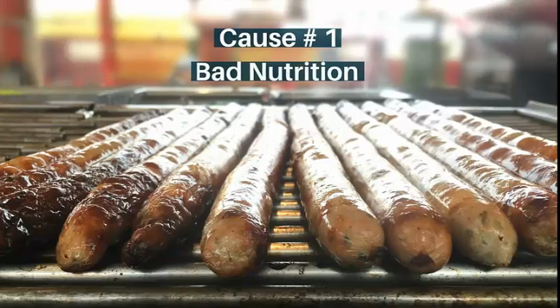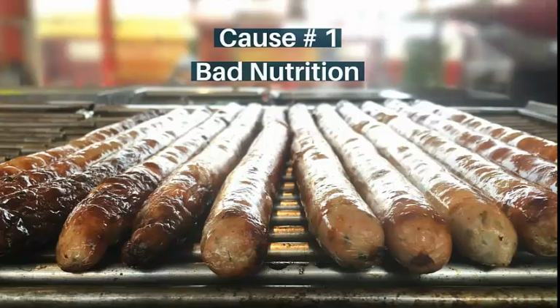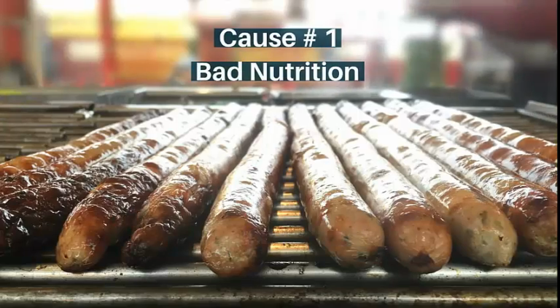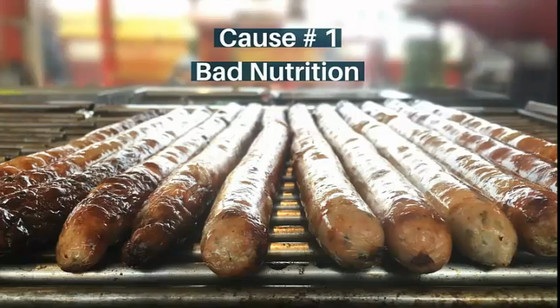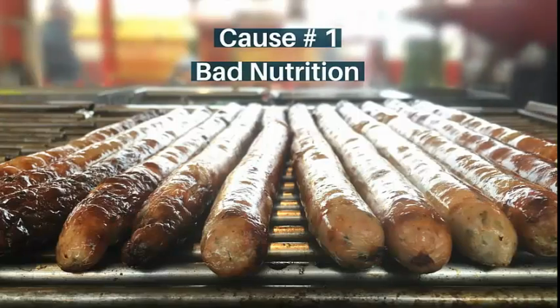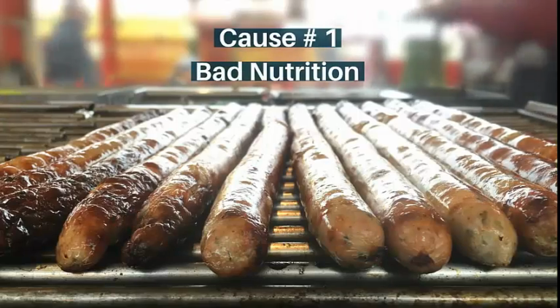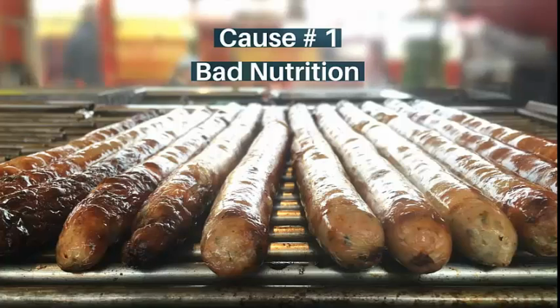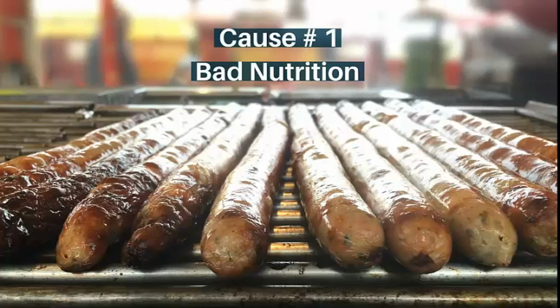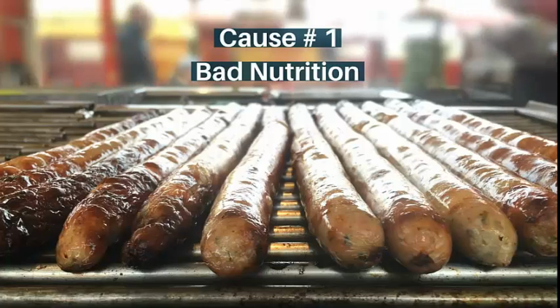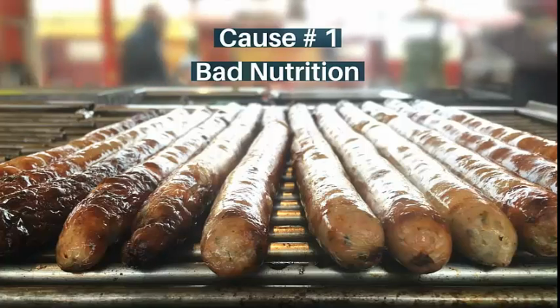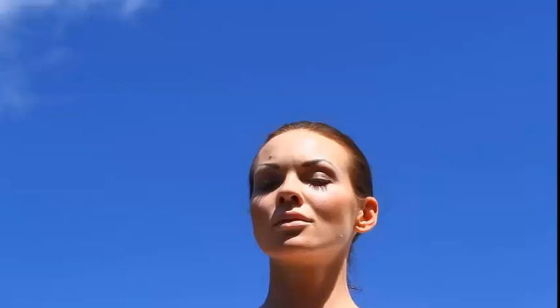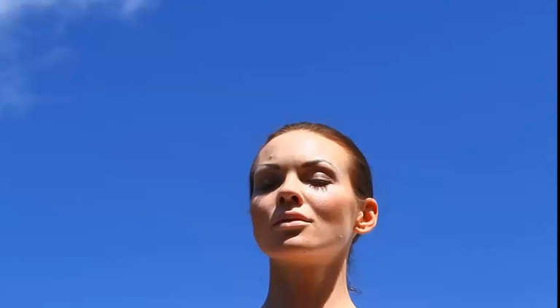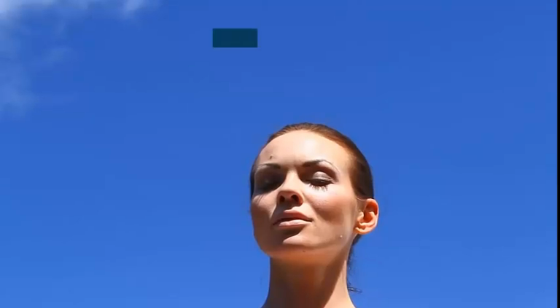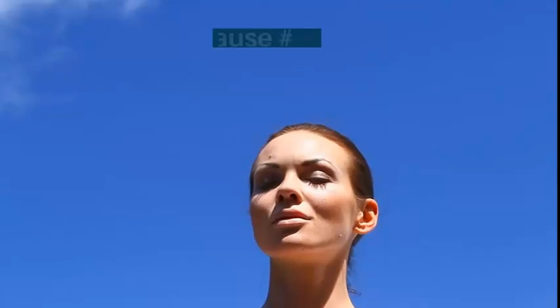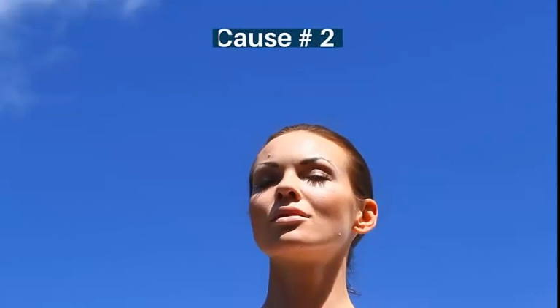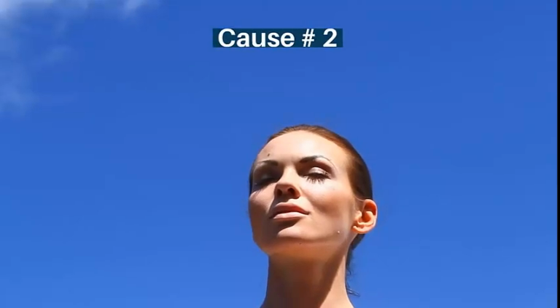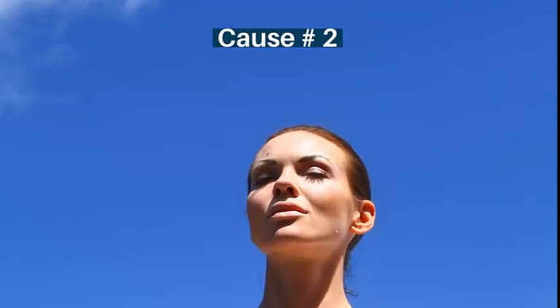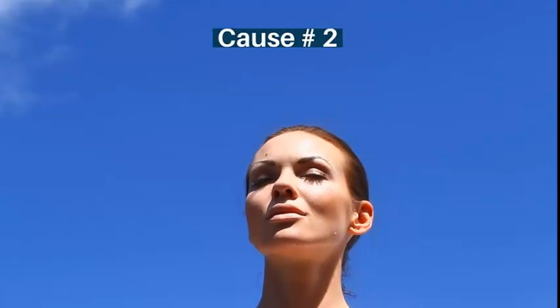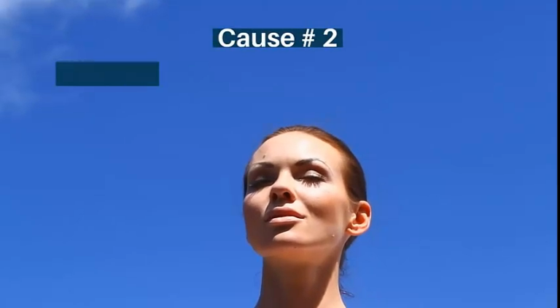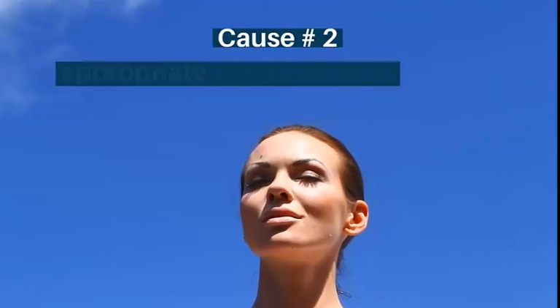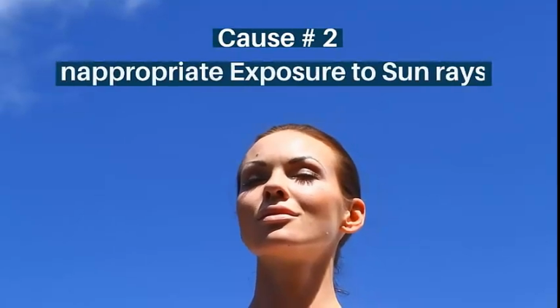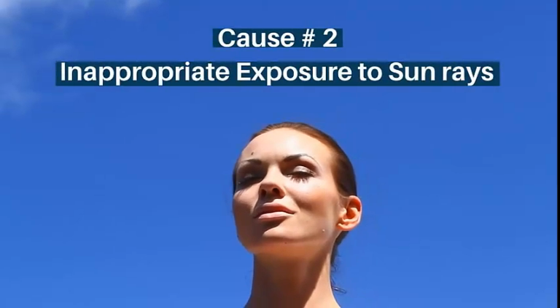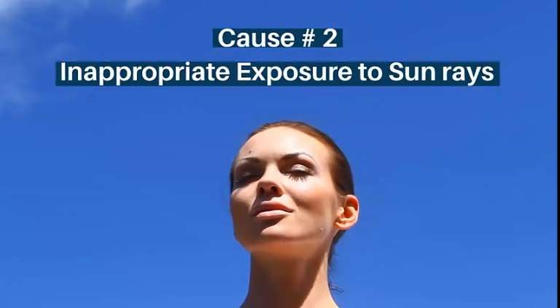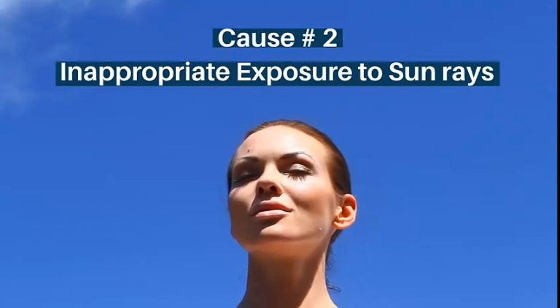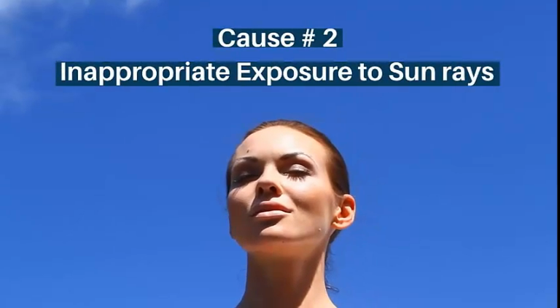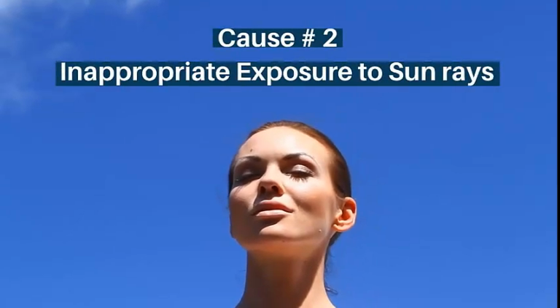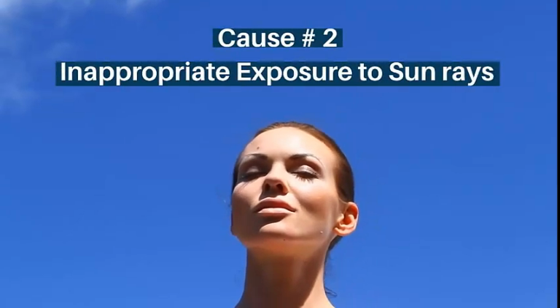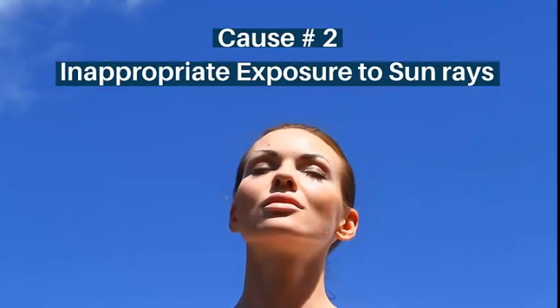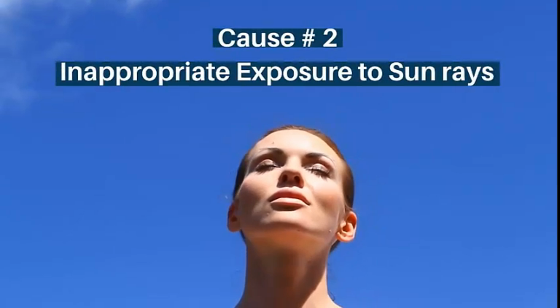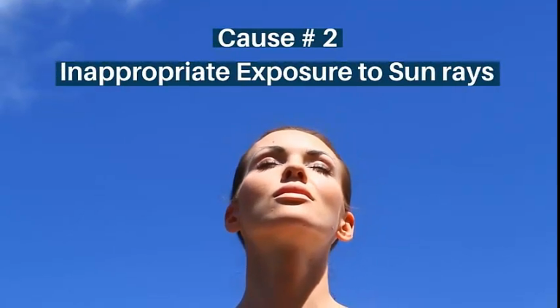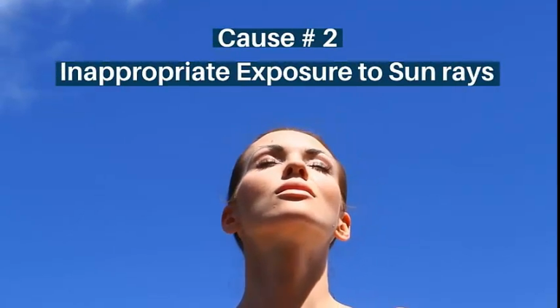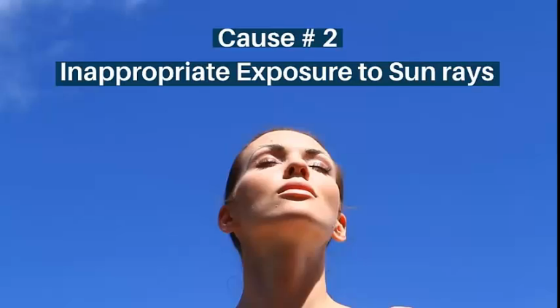Cause number one: bad nutrition. Cause number two: inappropriate exposure to sun rays.